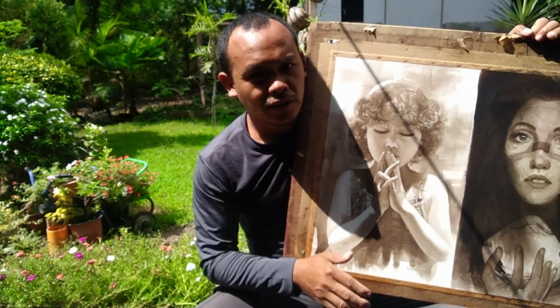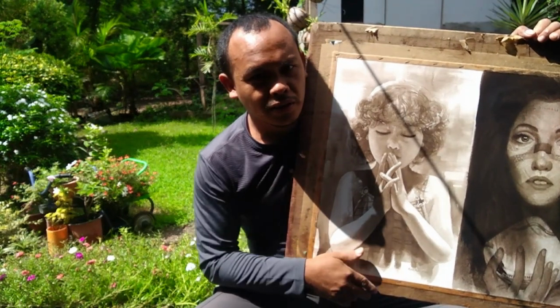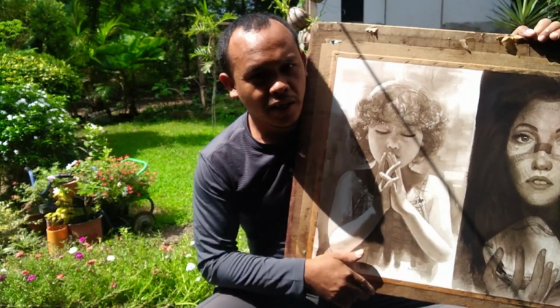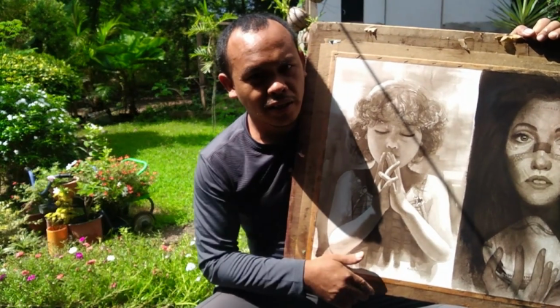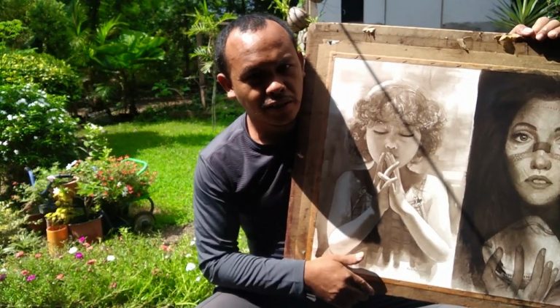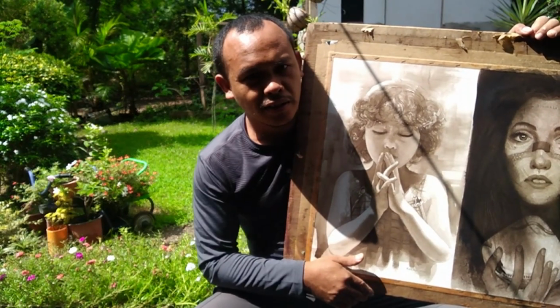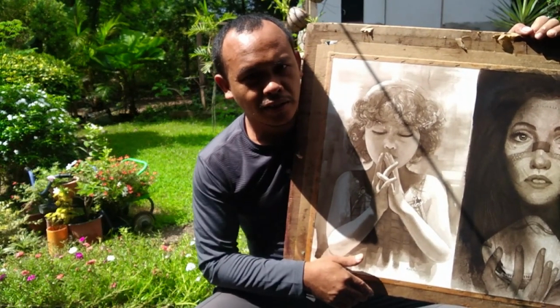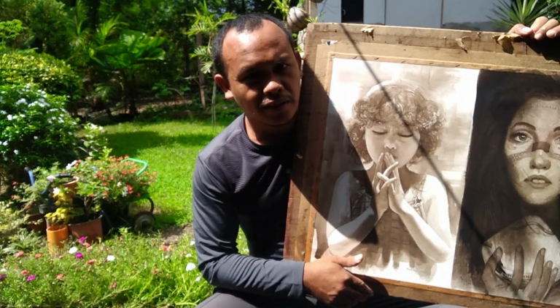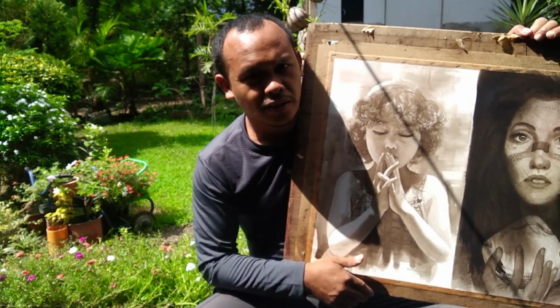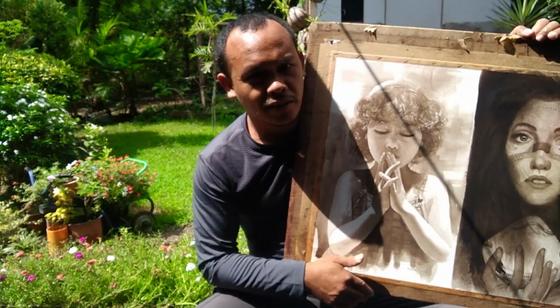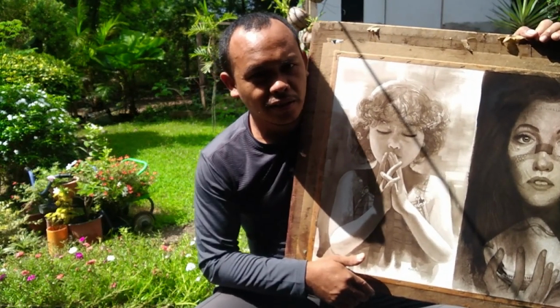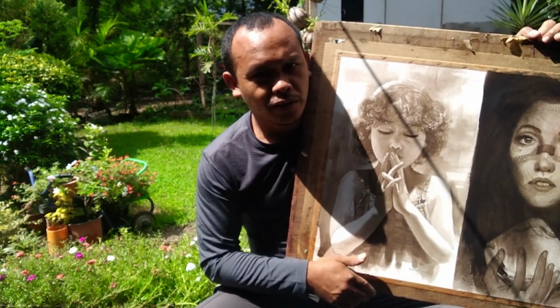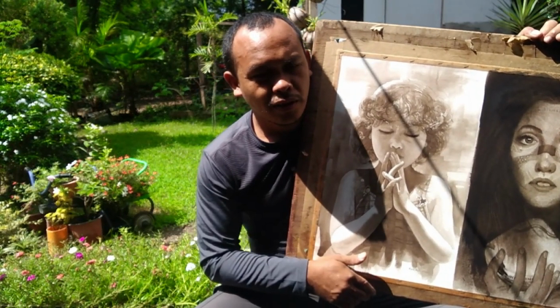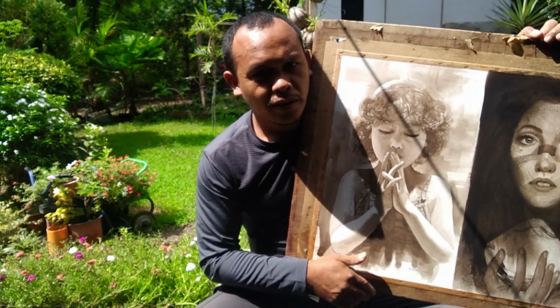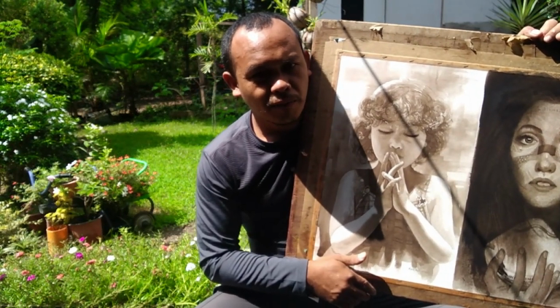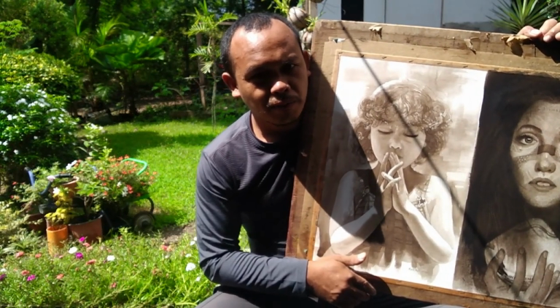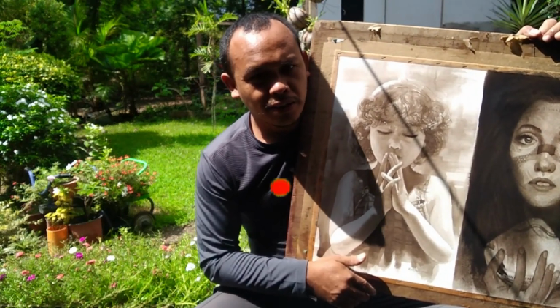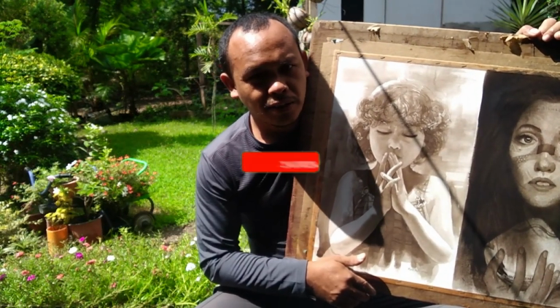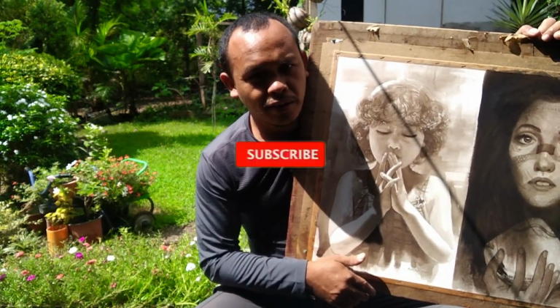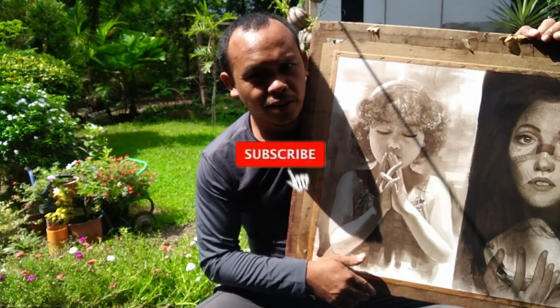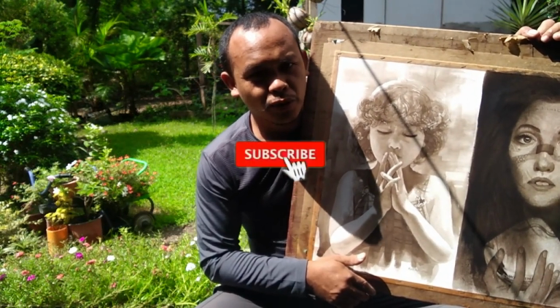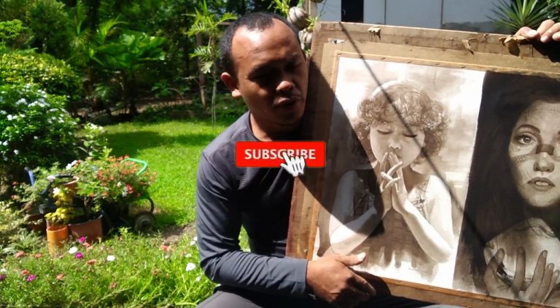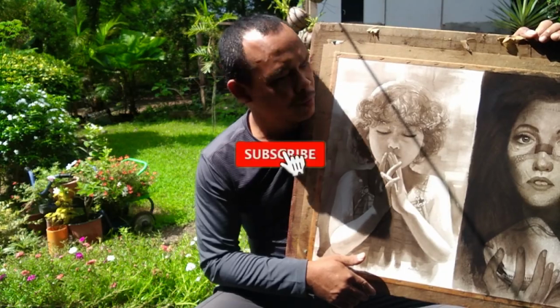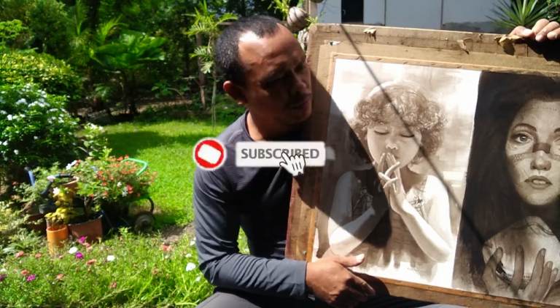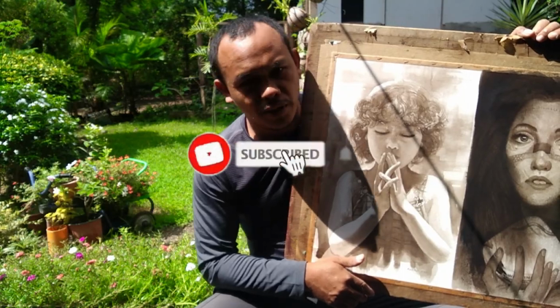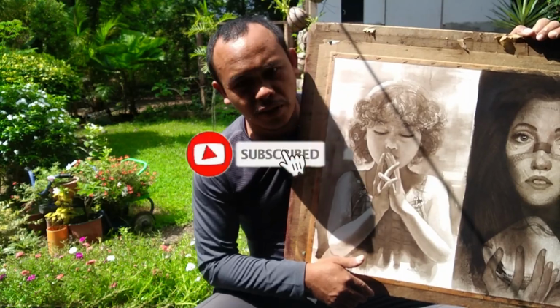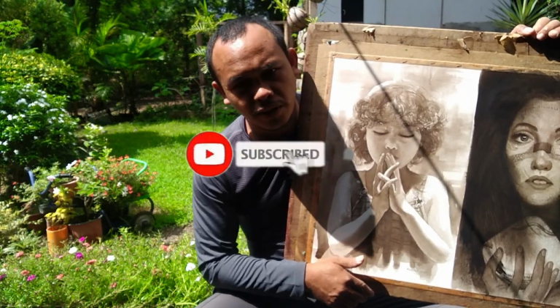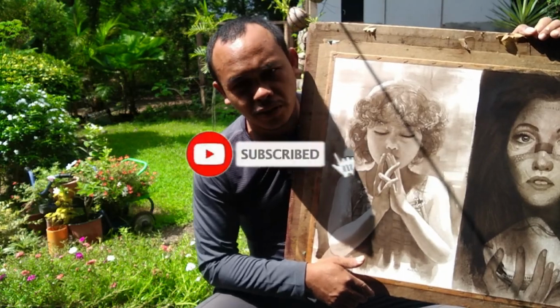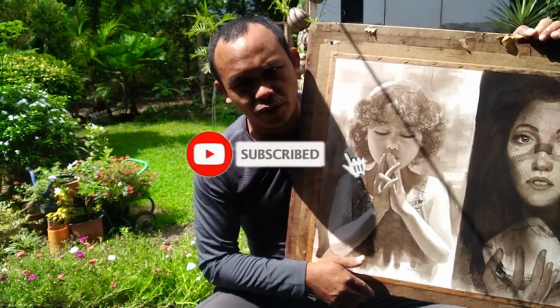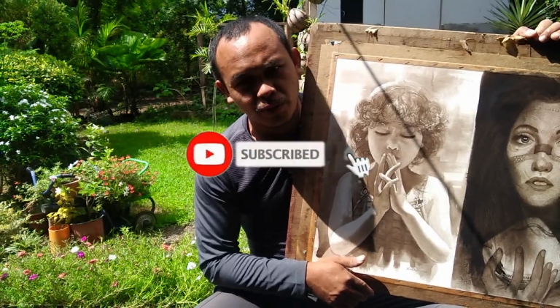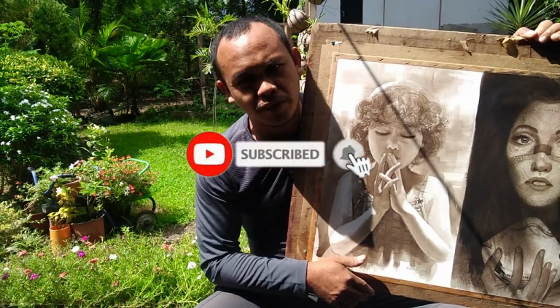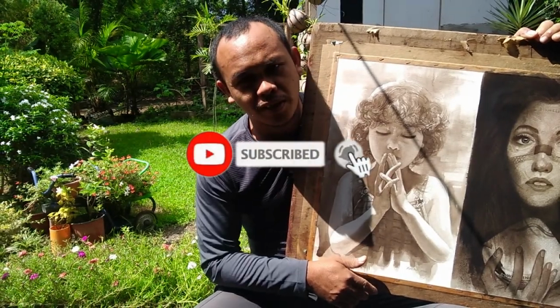Thanks guys! Please subscribe to my YouTube channel.